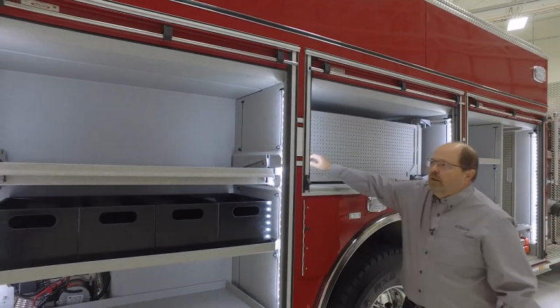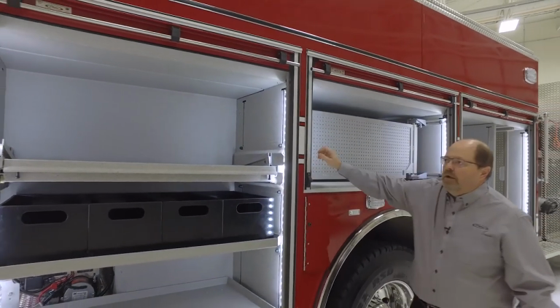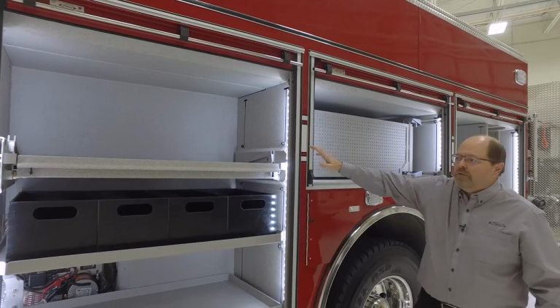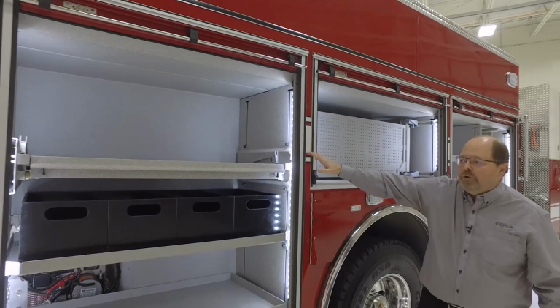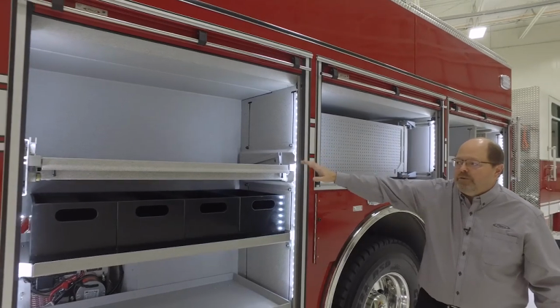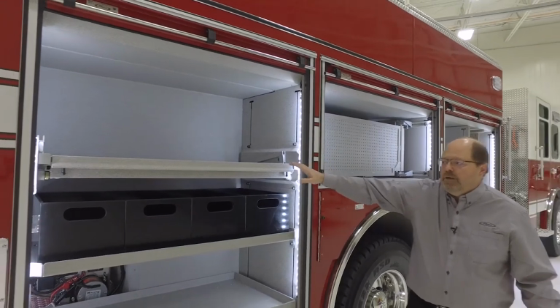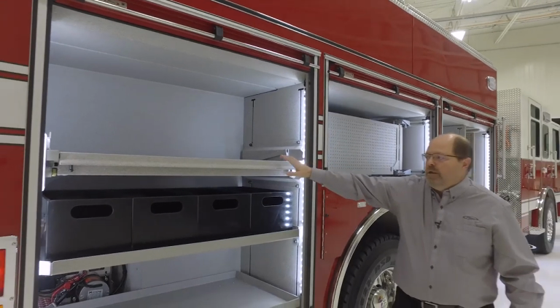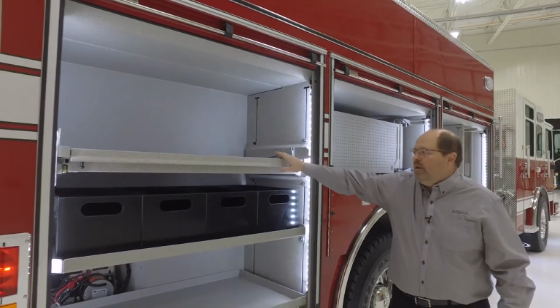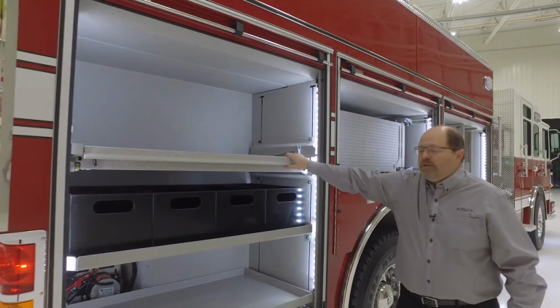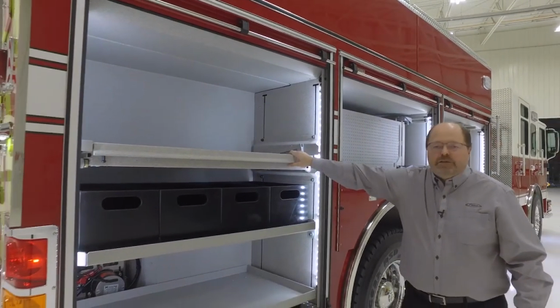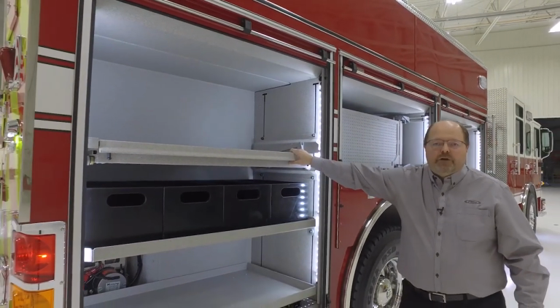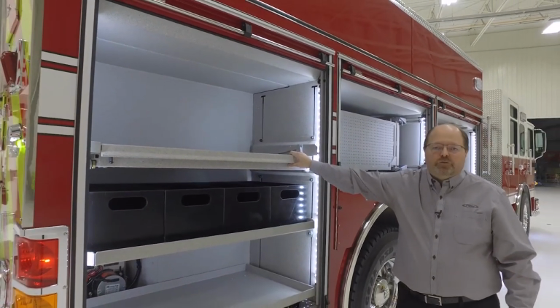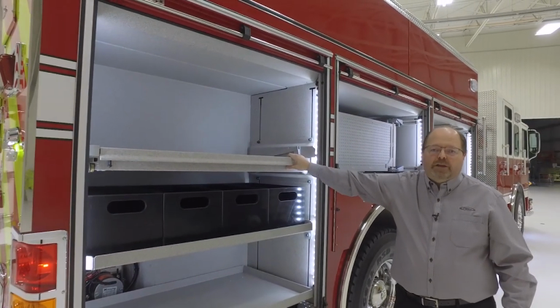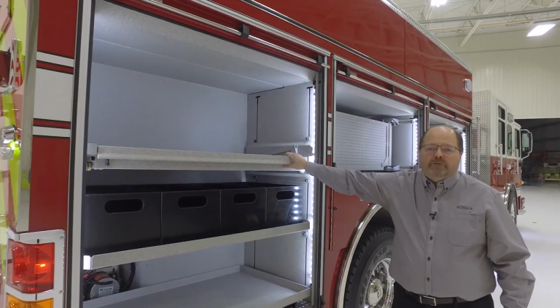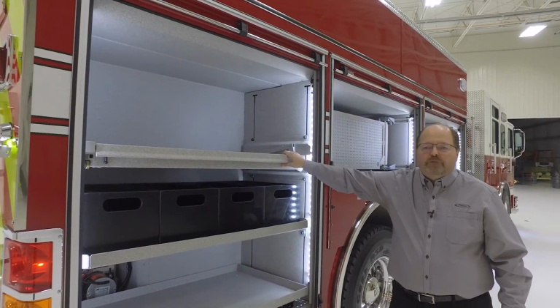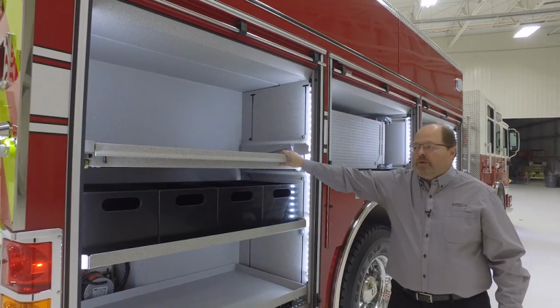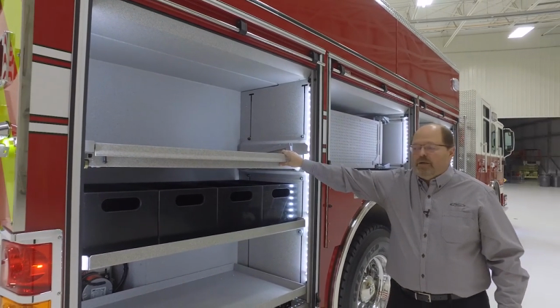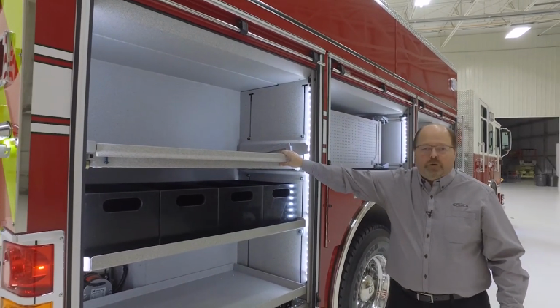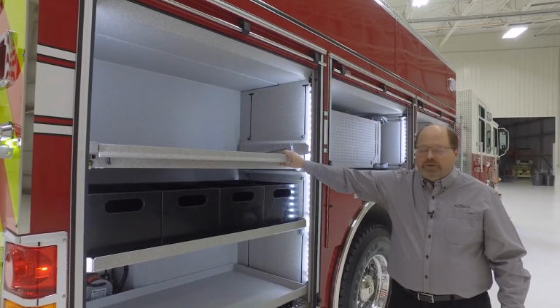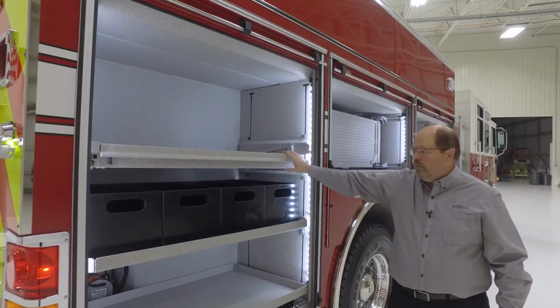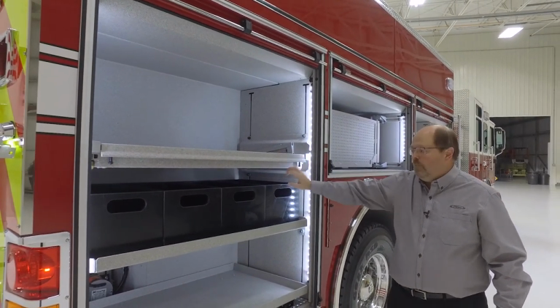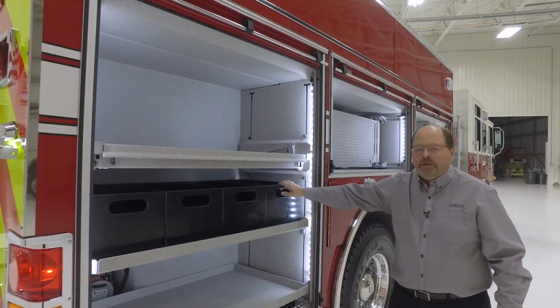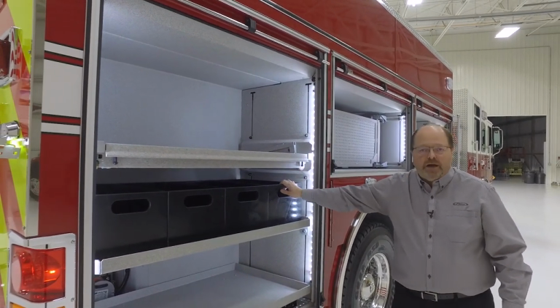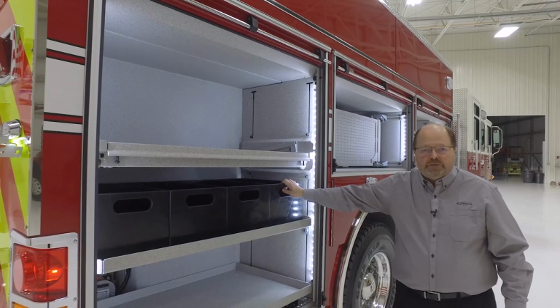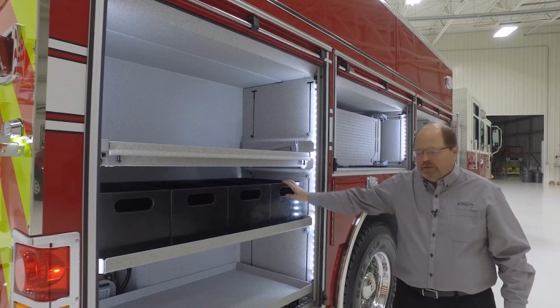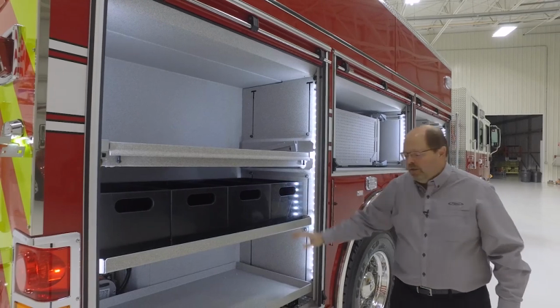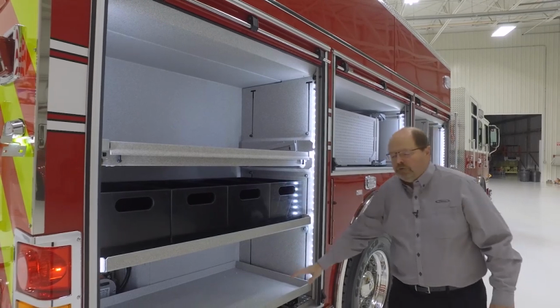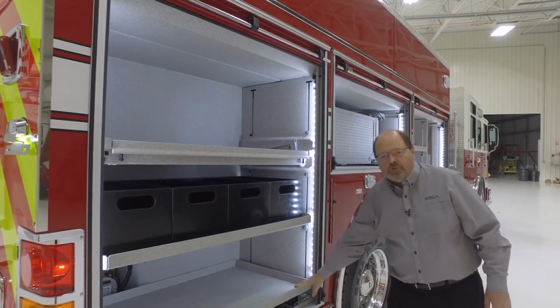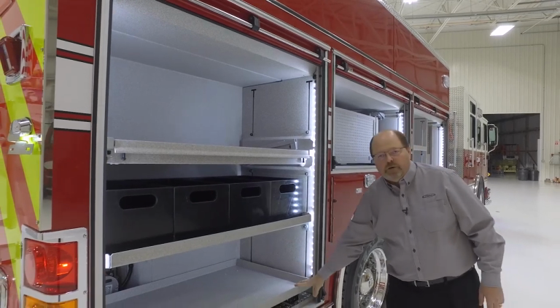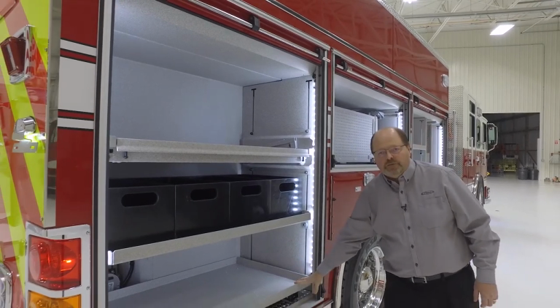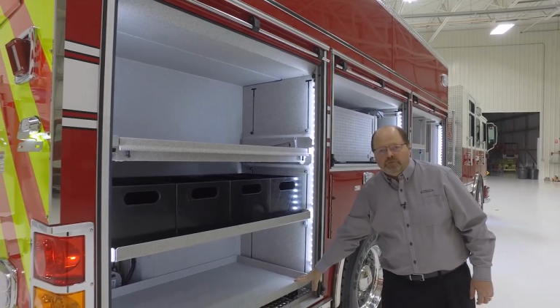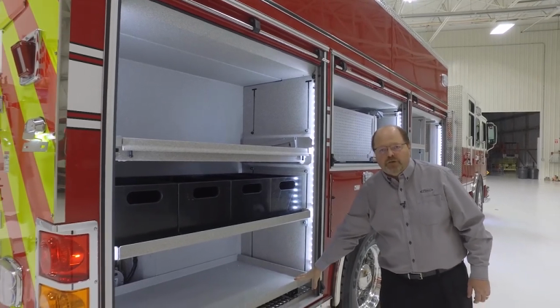Another compartment has a tilt-down tray for dropping that equipment down, poly boxes, and a floor-mounted slide-out tray.